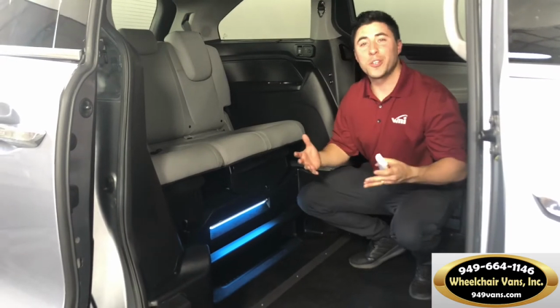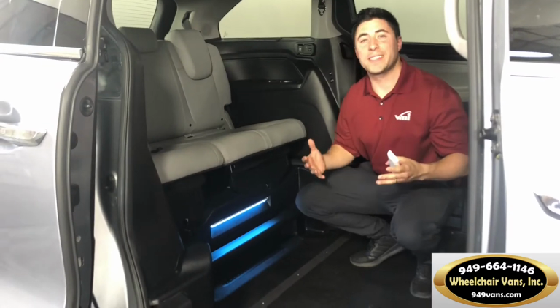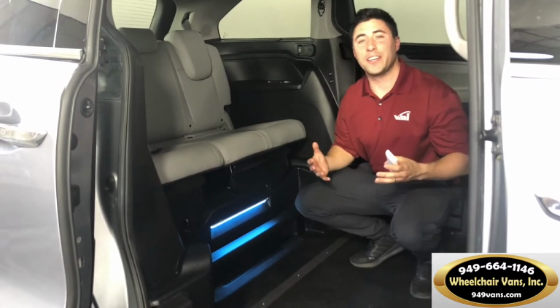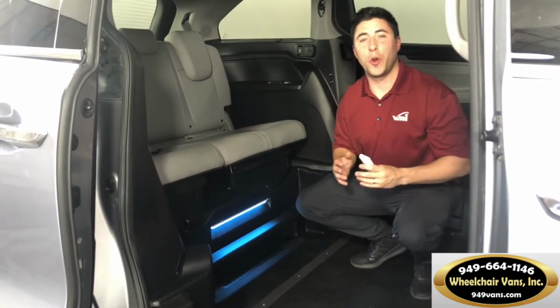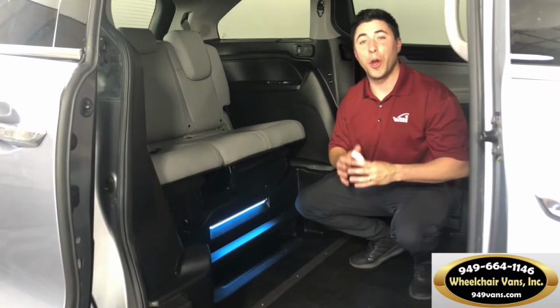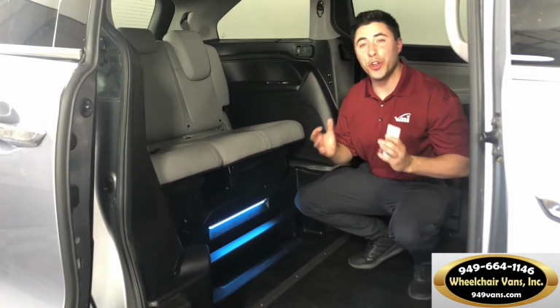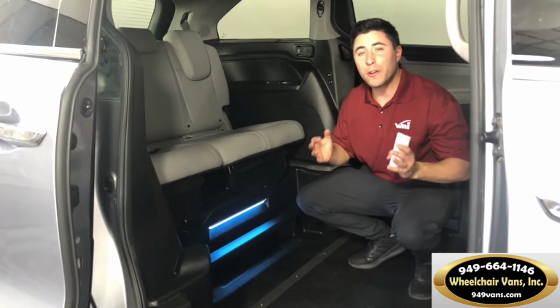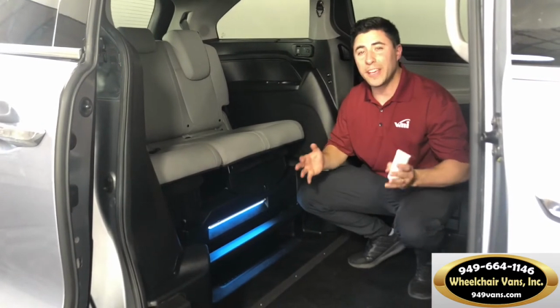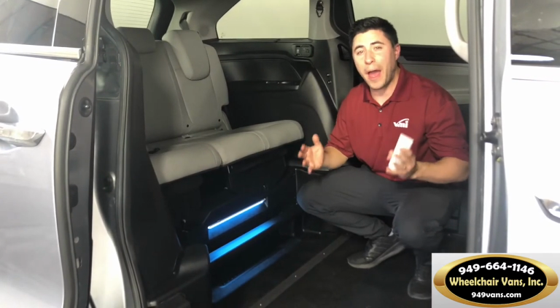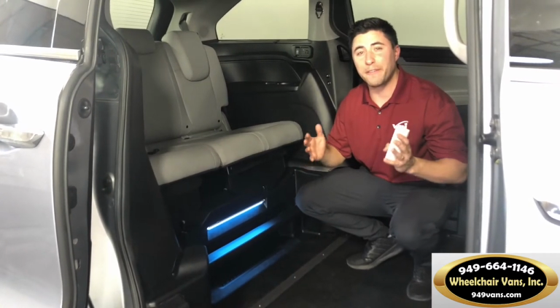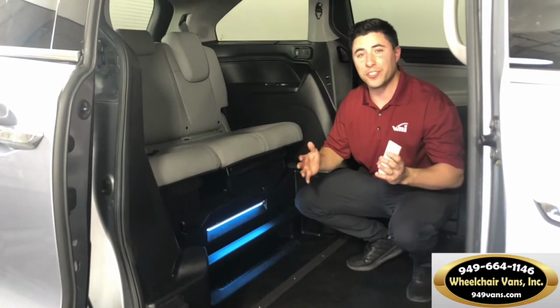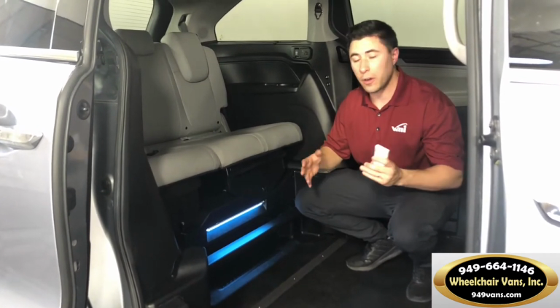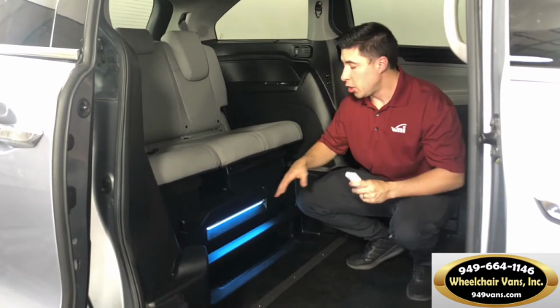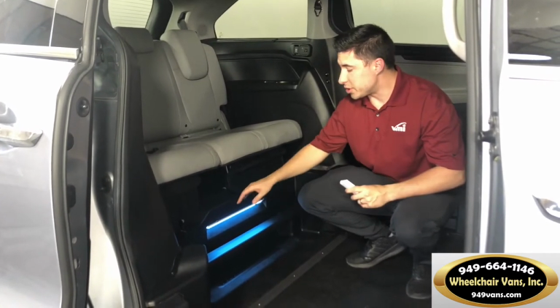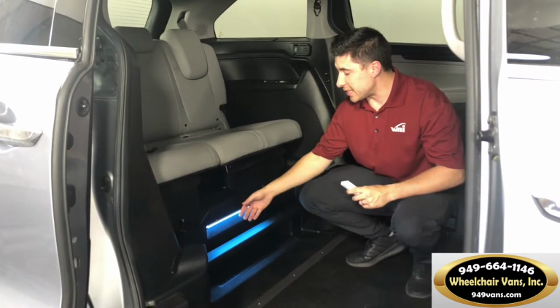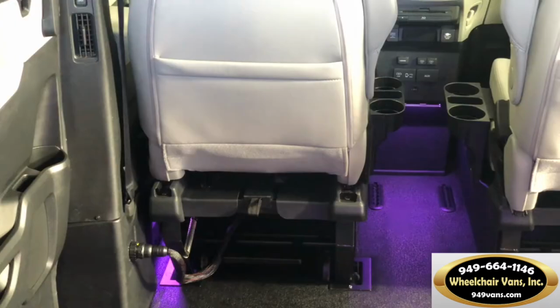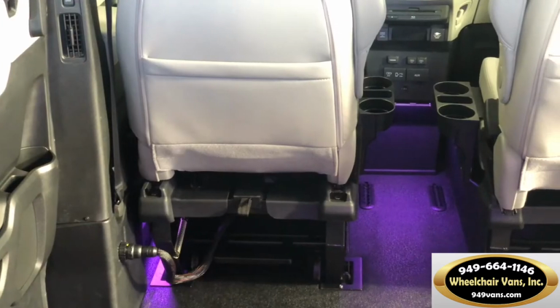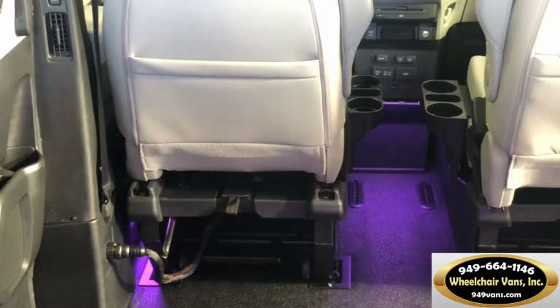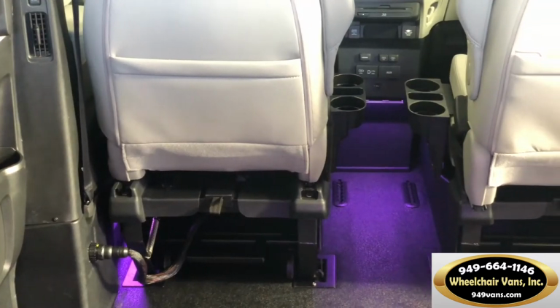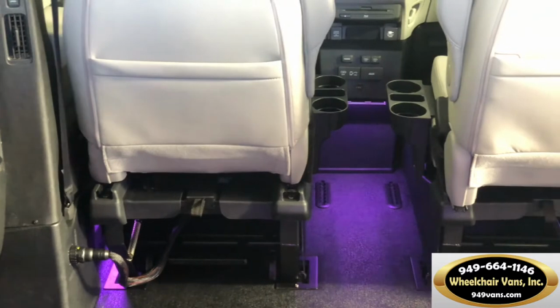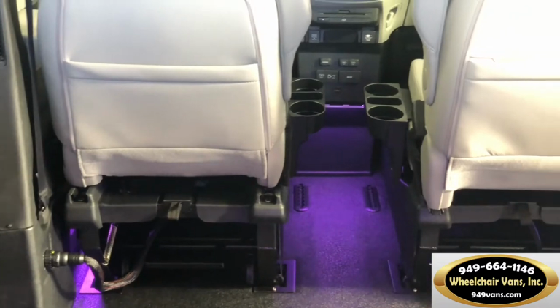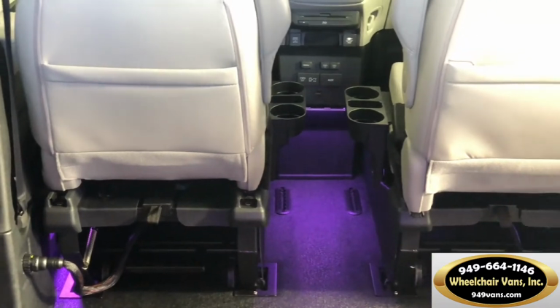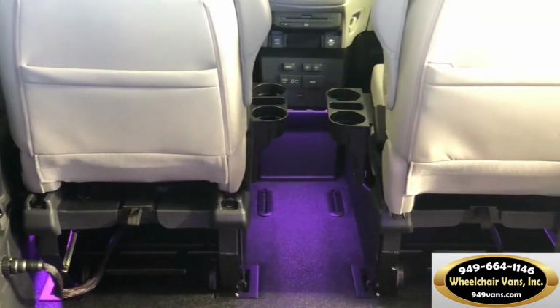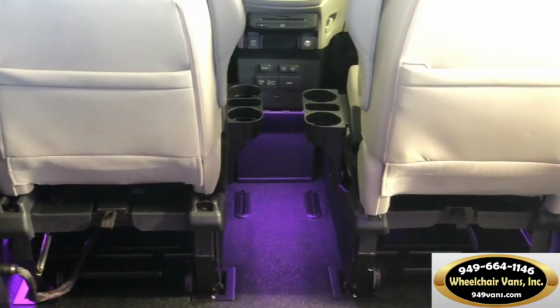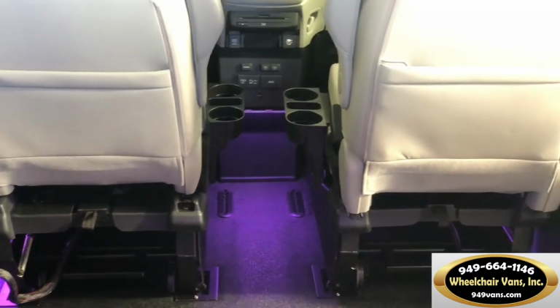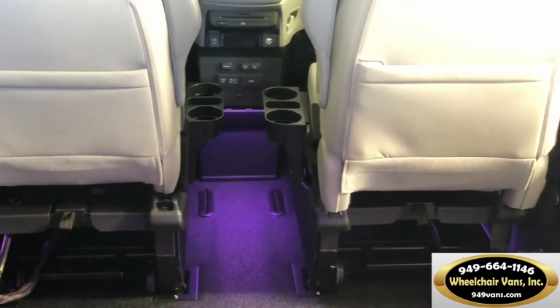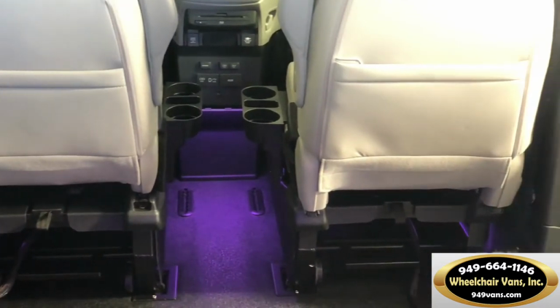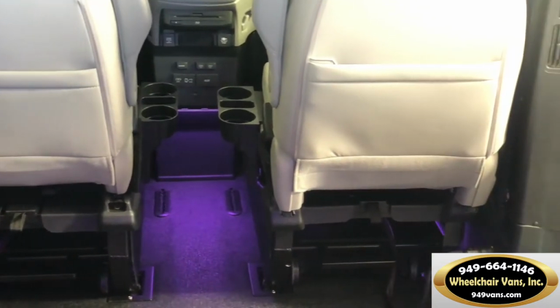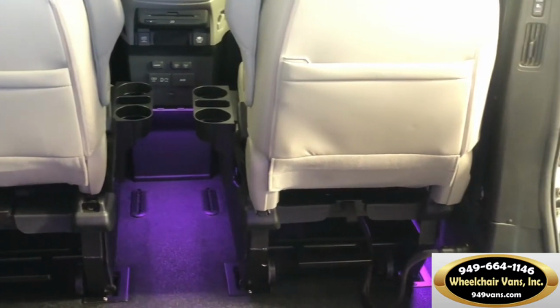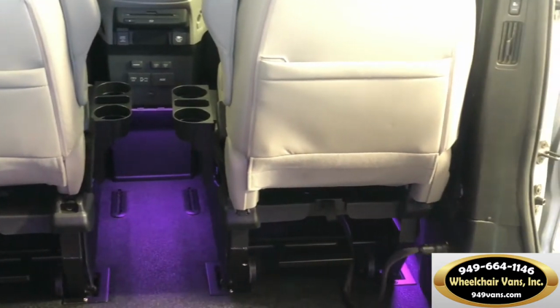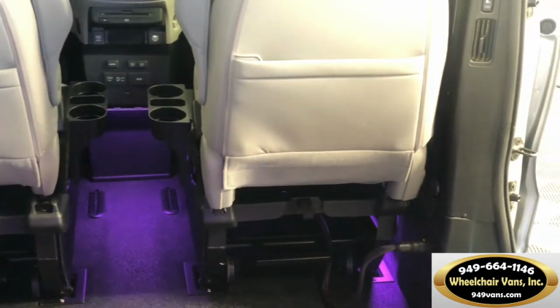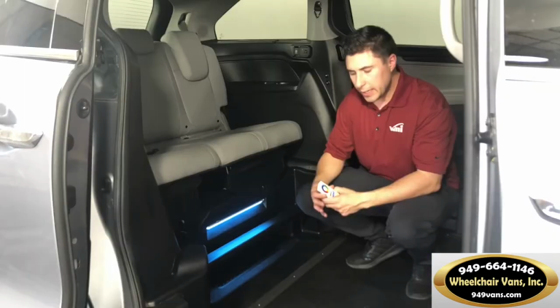That also makes it the highest entryway of any other accessible Honda. I'm also excited to show you a newer VMI feature, which is the interior multicolor LED lighting.